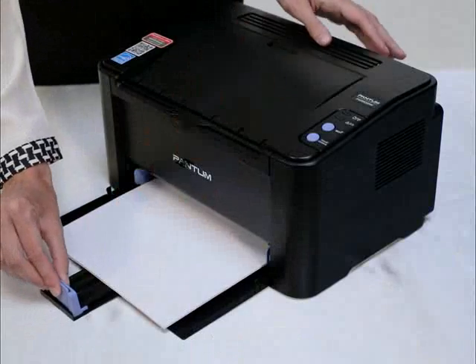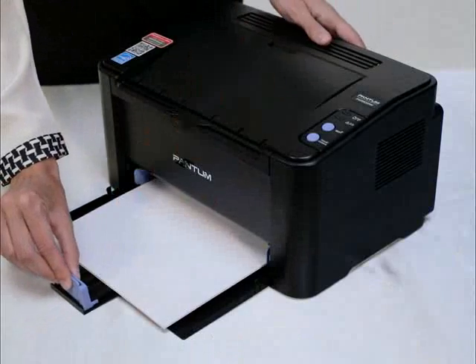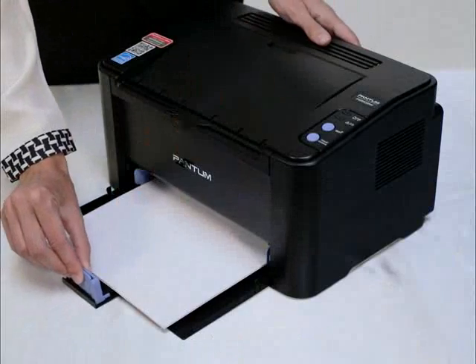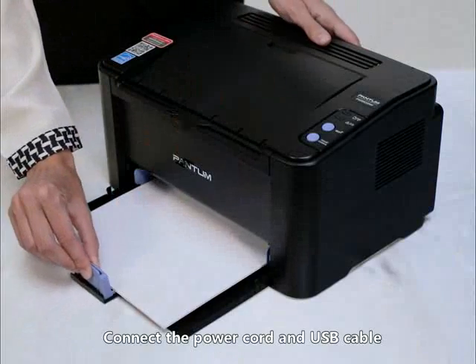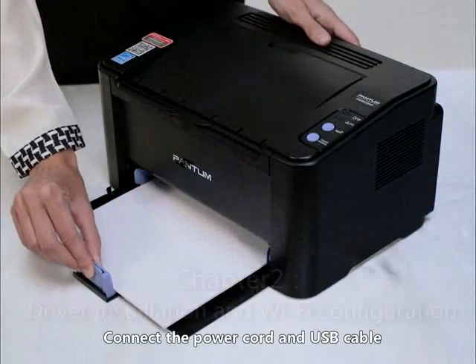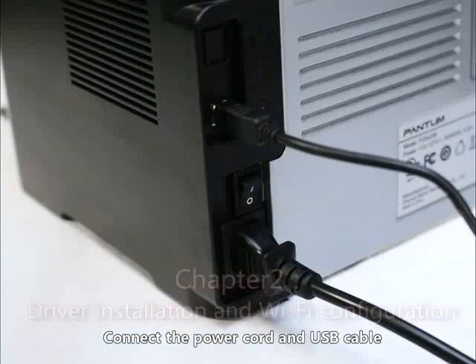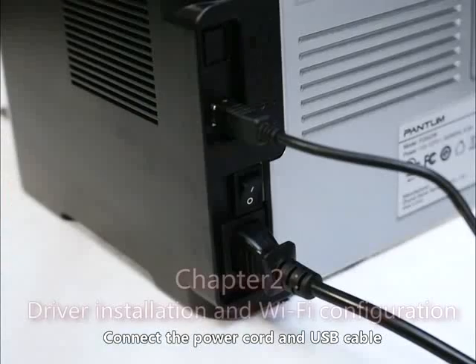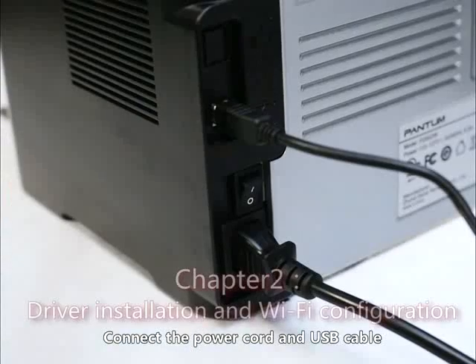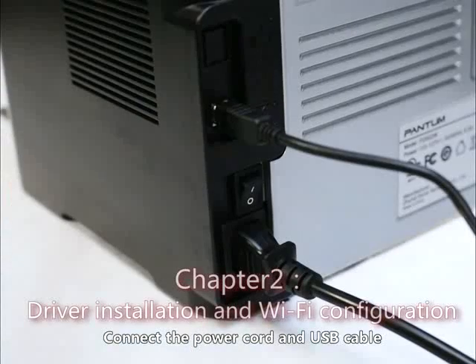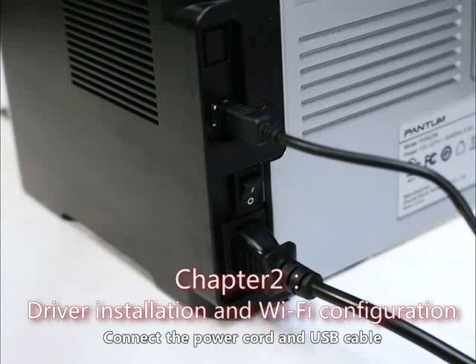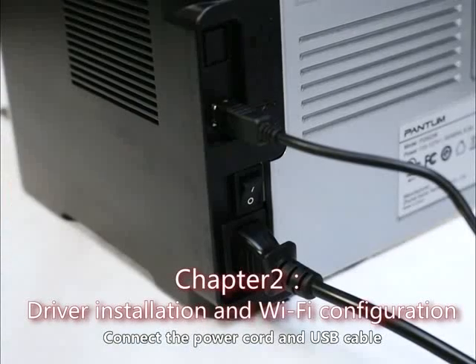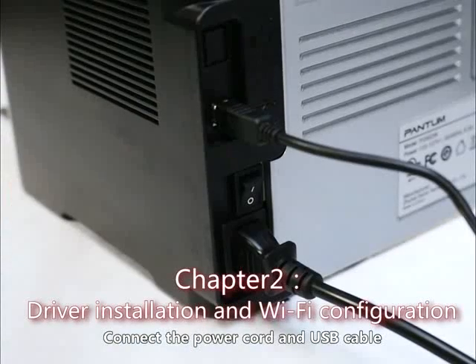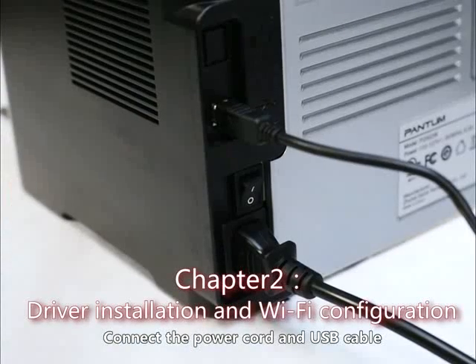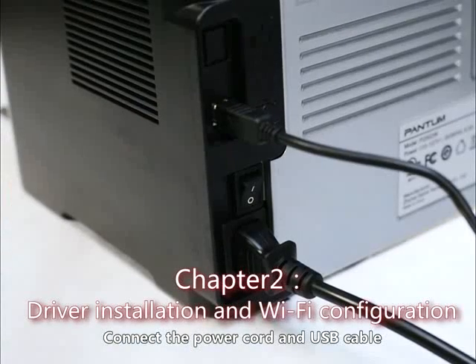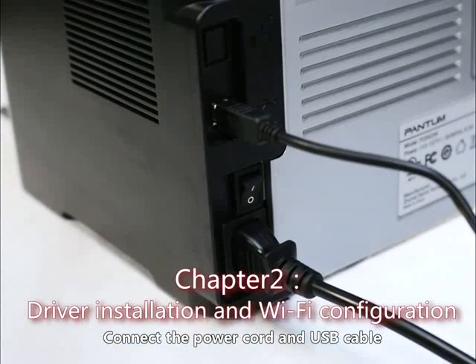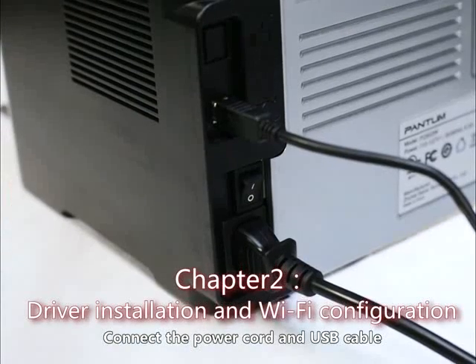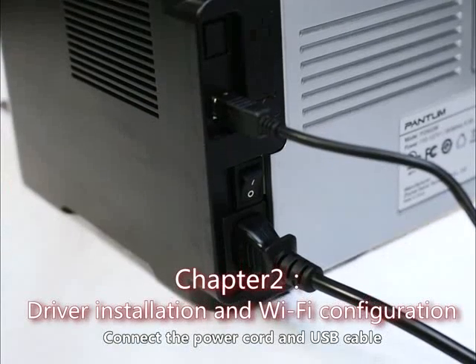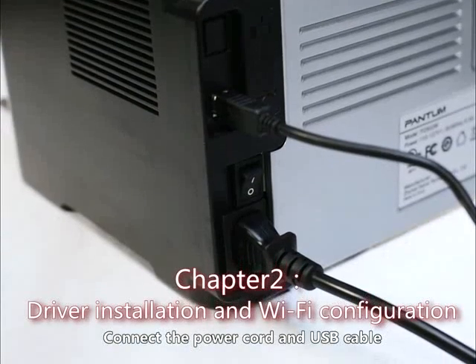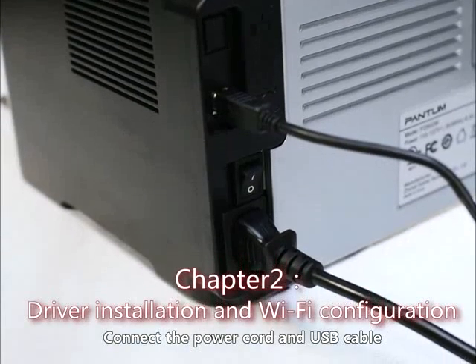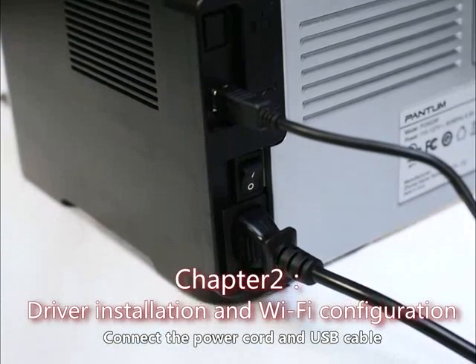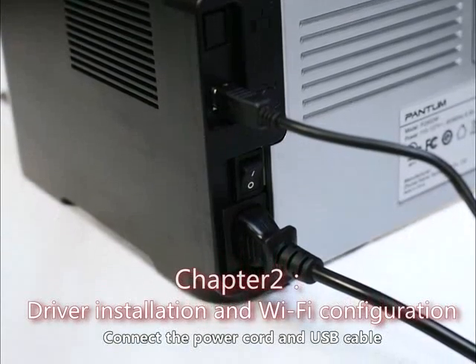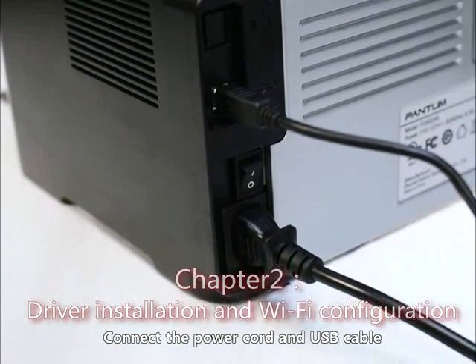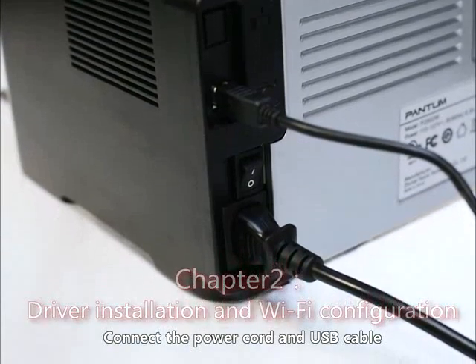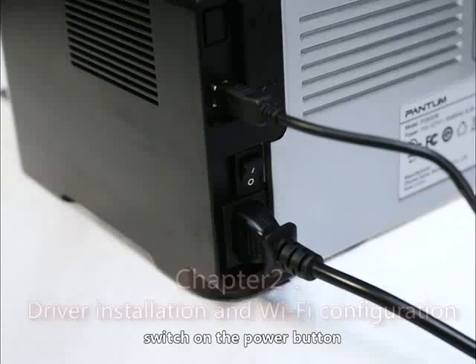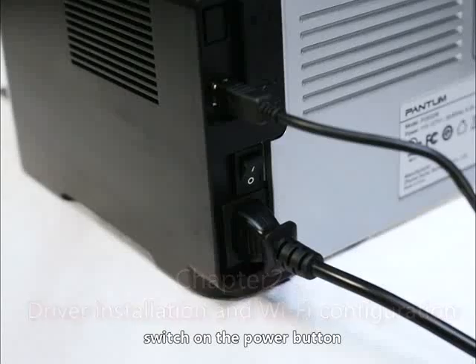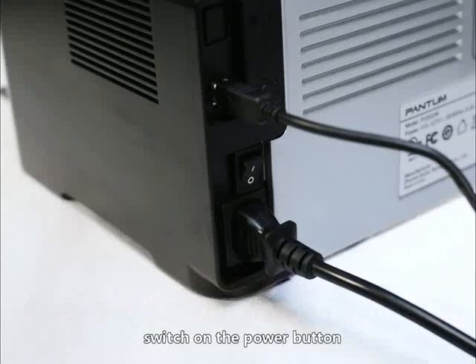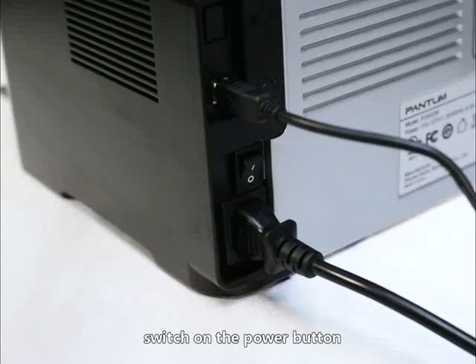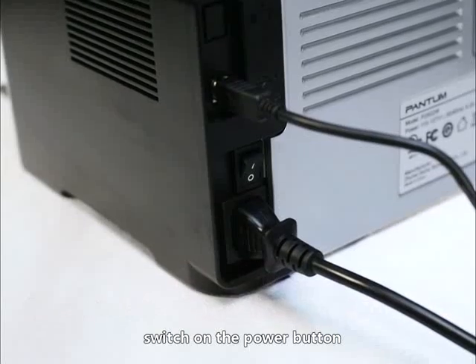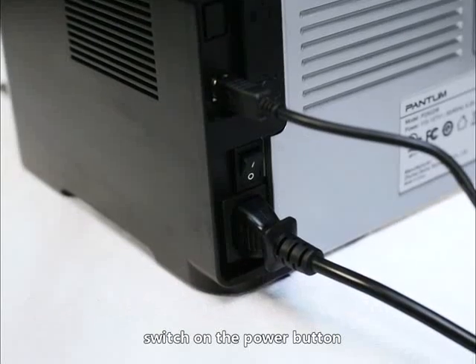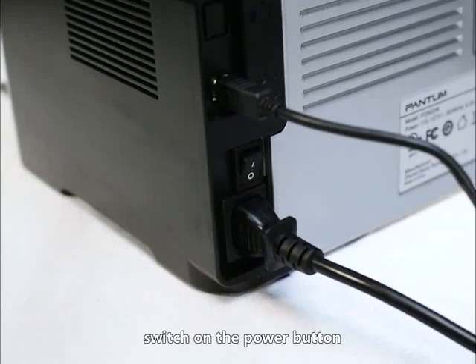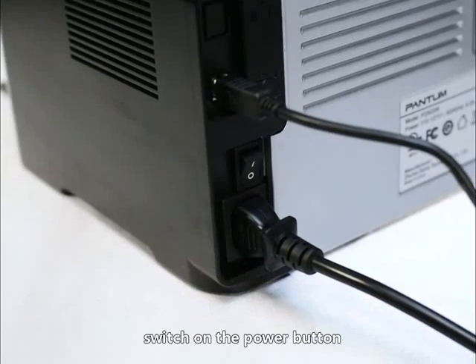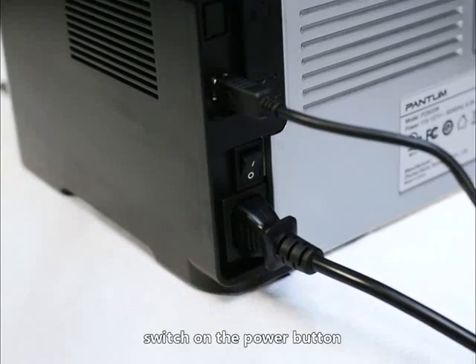Connect the power cord and USB cable, then switch on the power button.